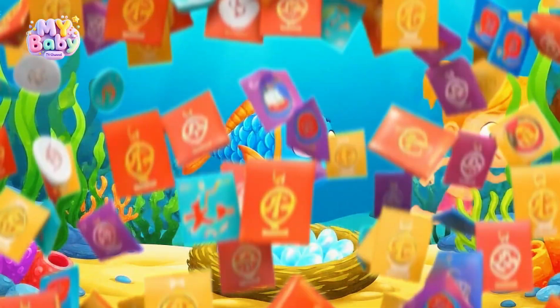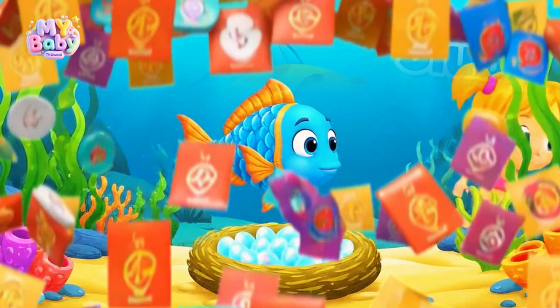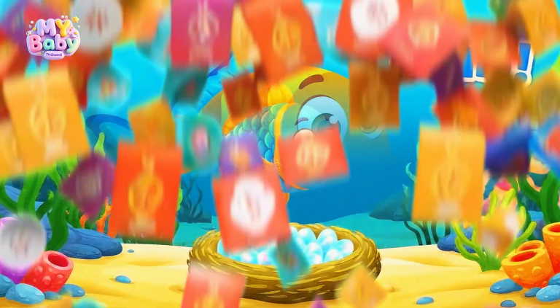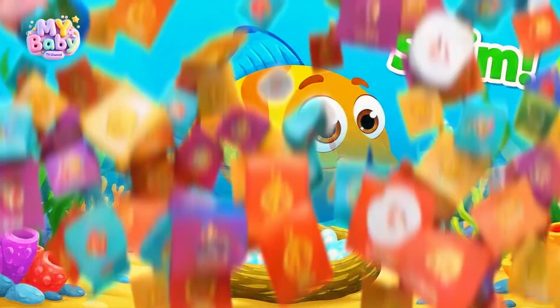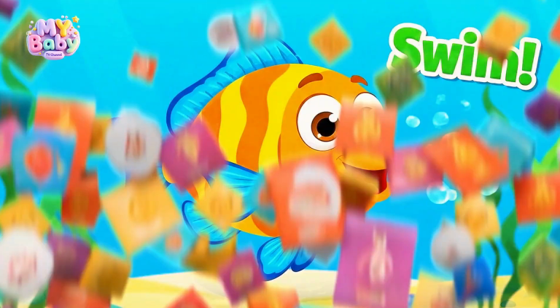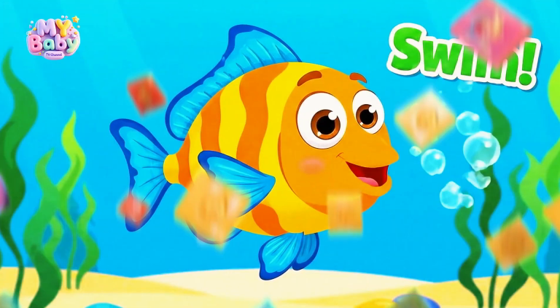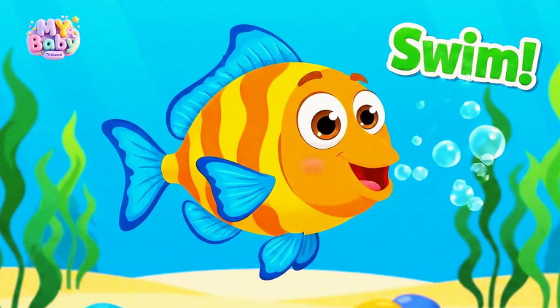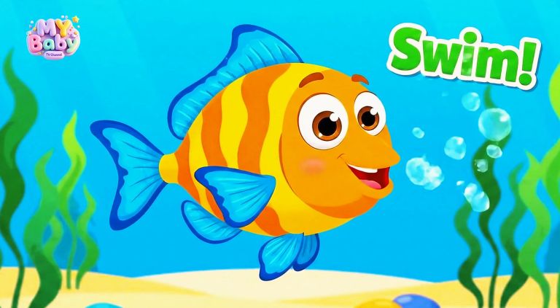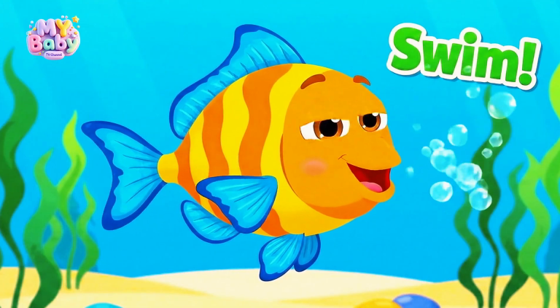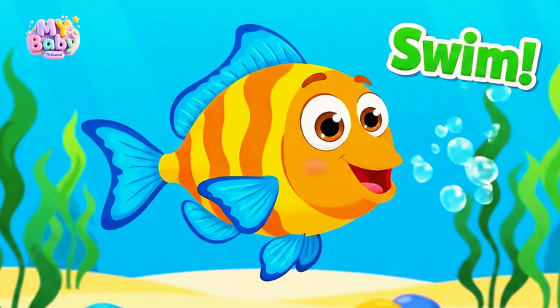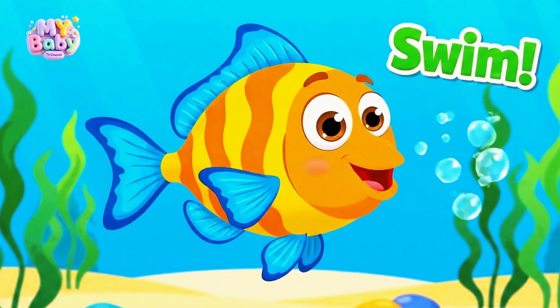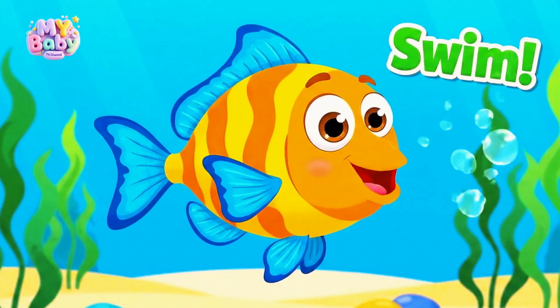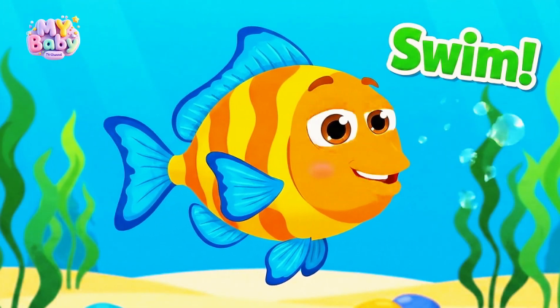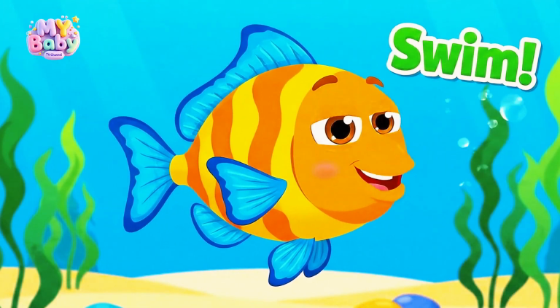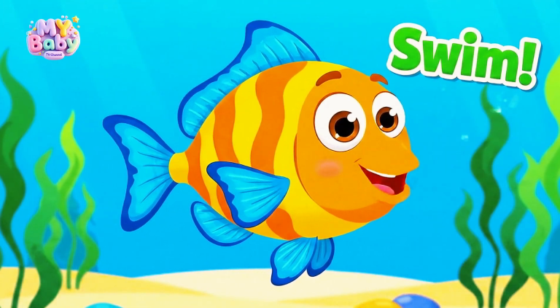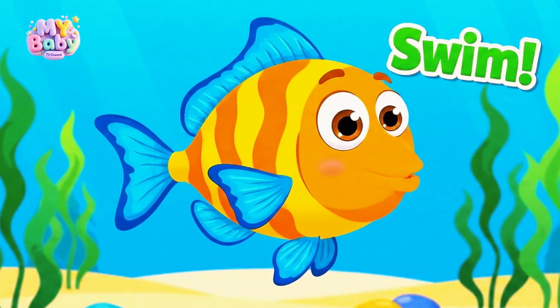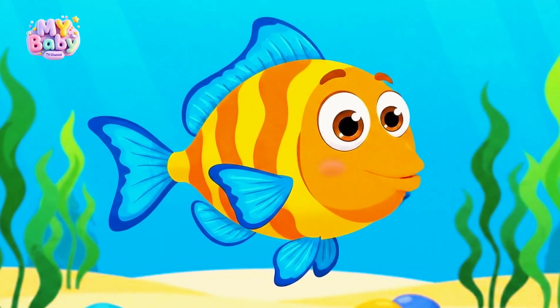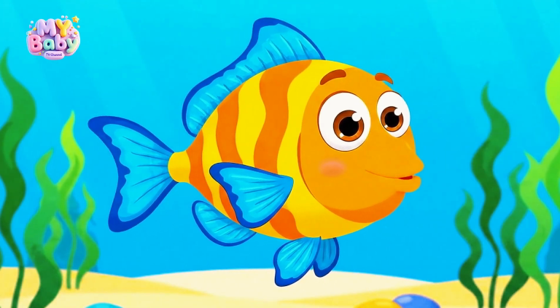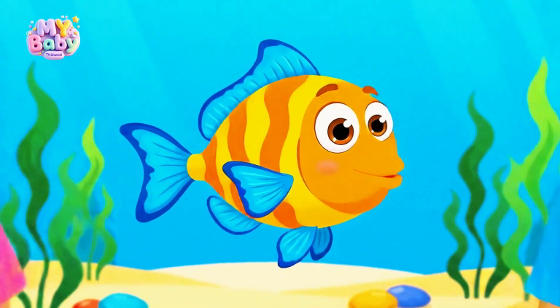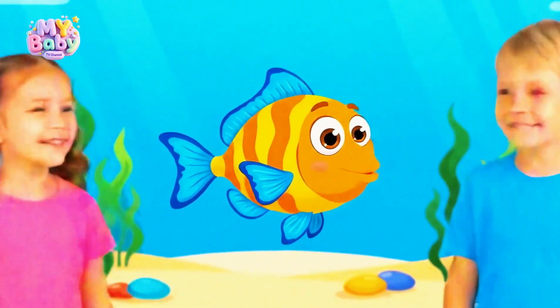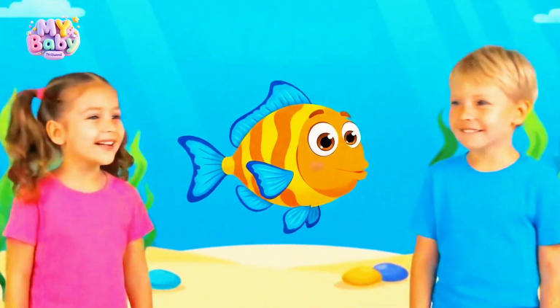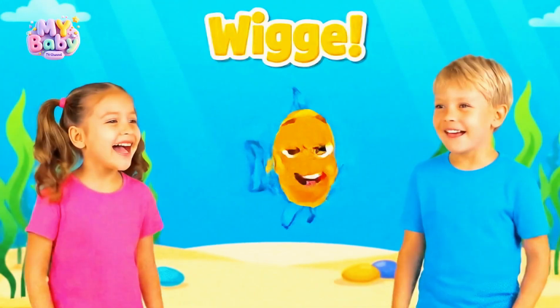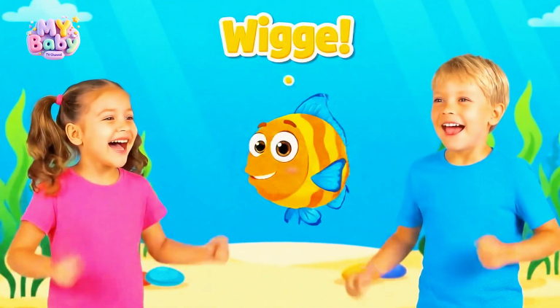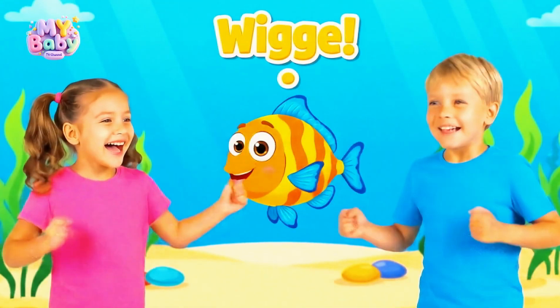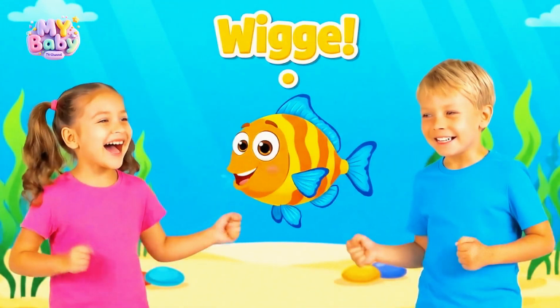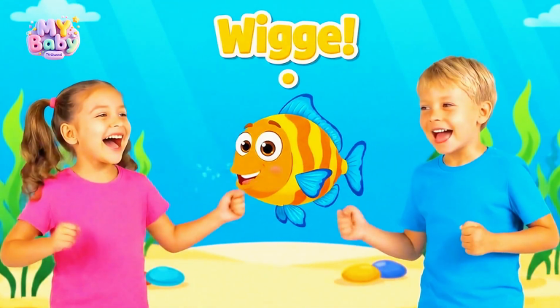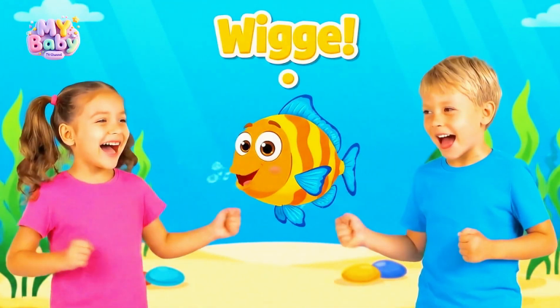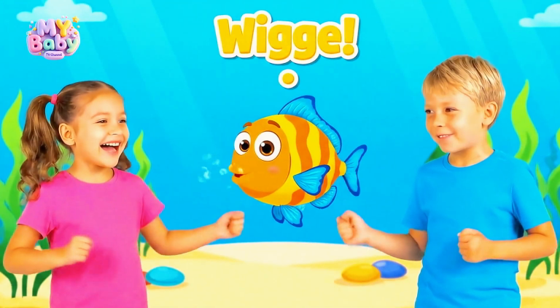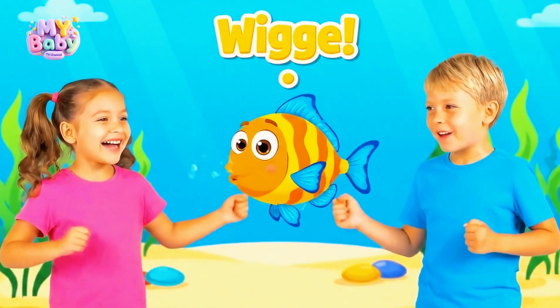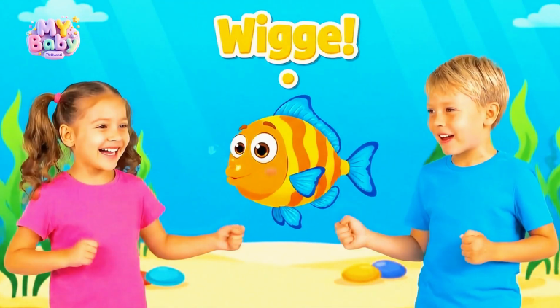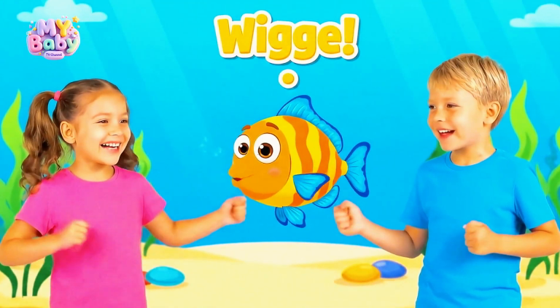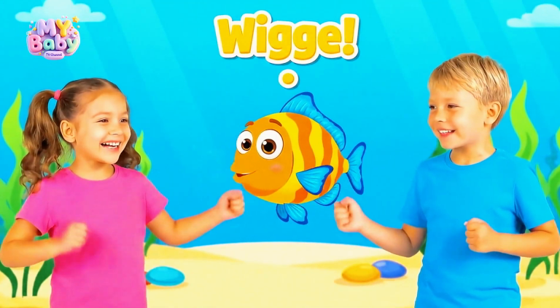Fish don't bark or meow — they go blub blub blub, and look how they wiggle!